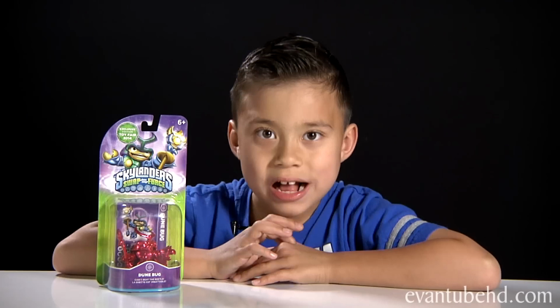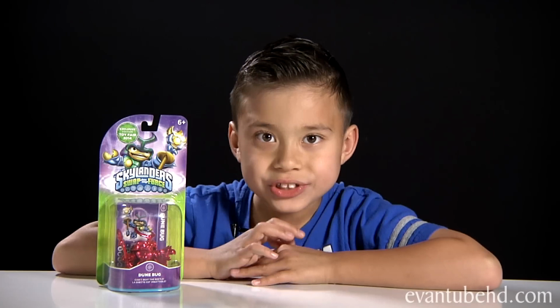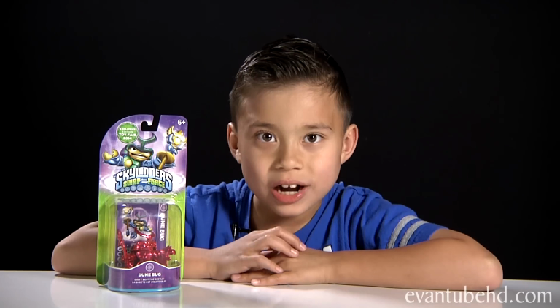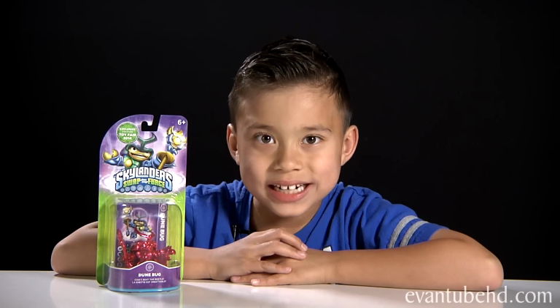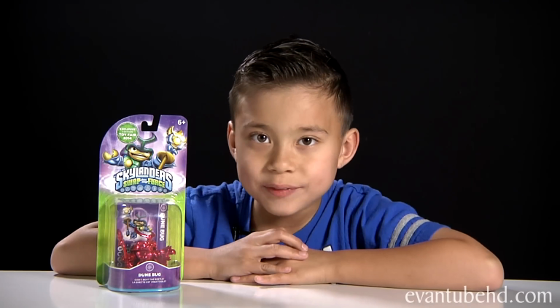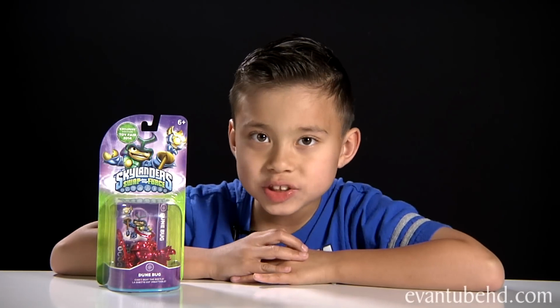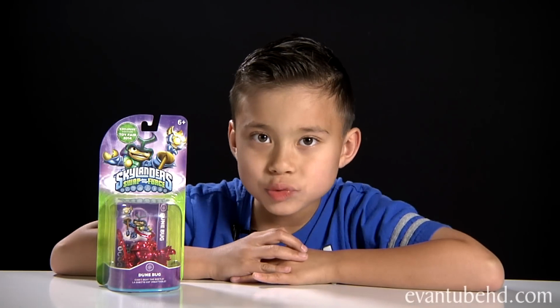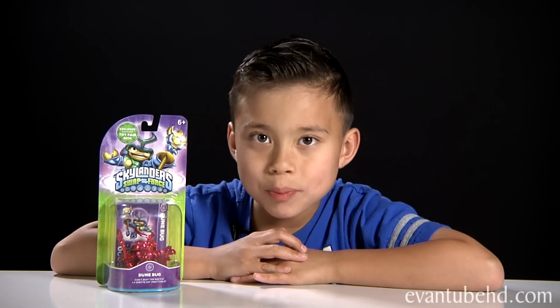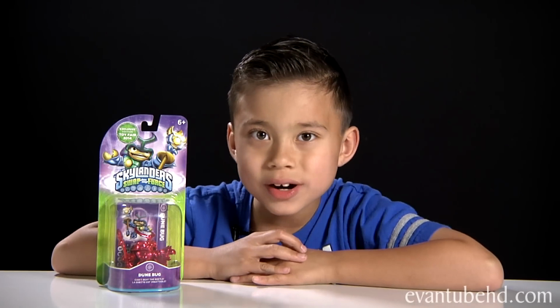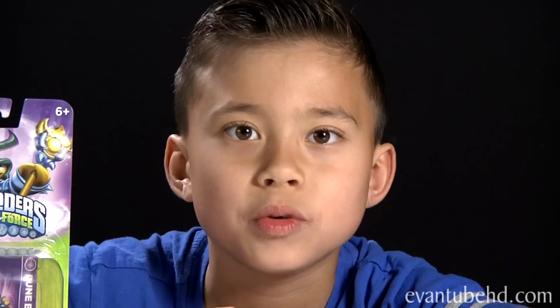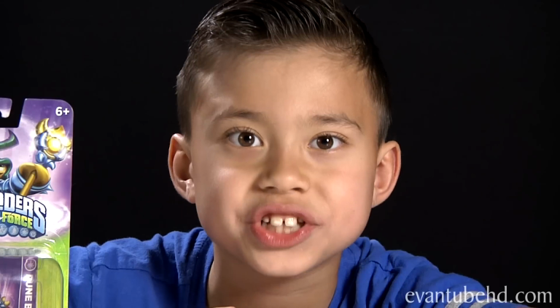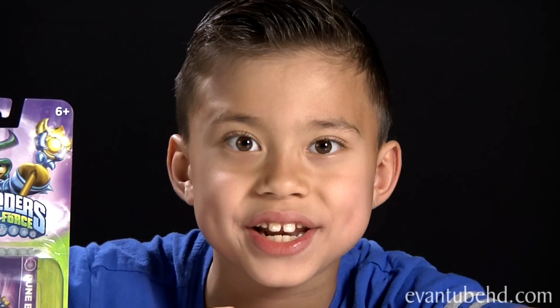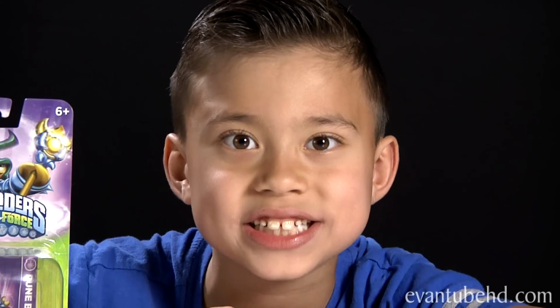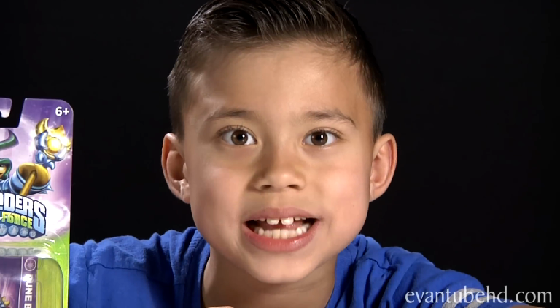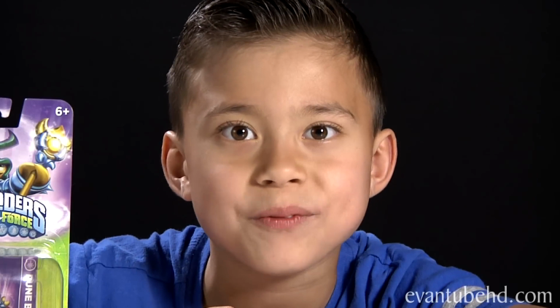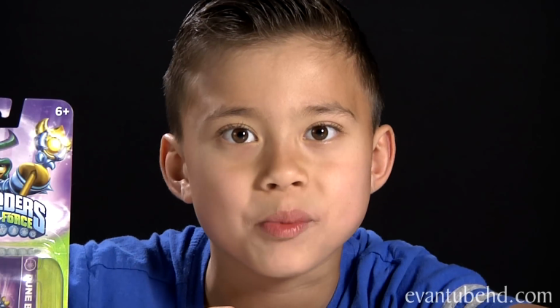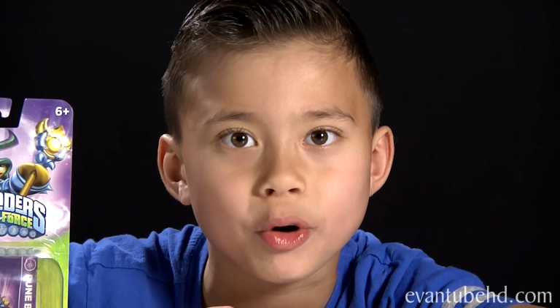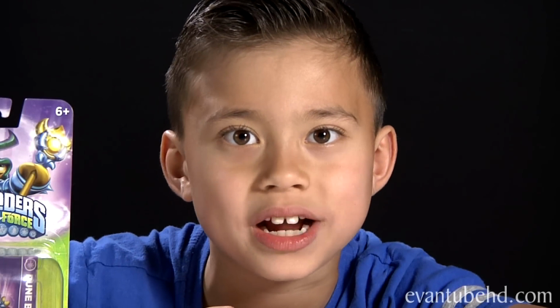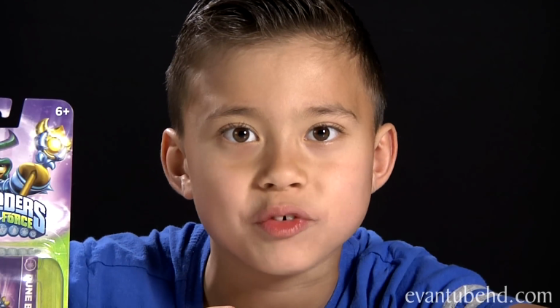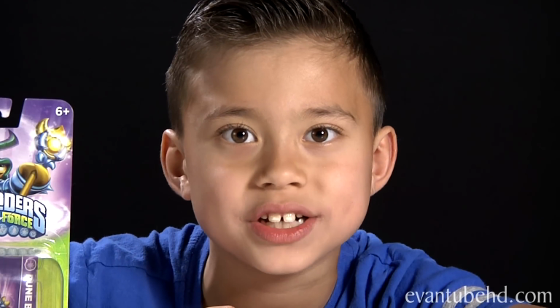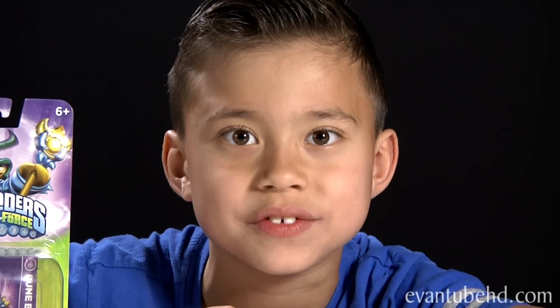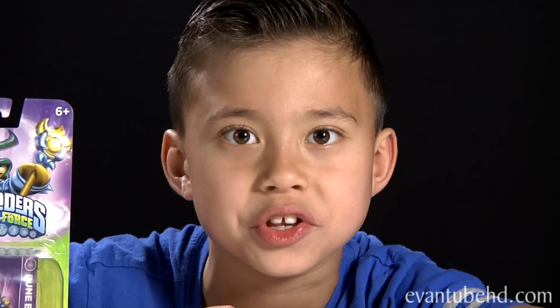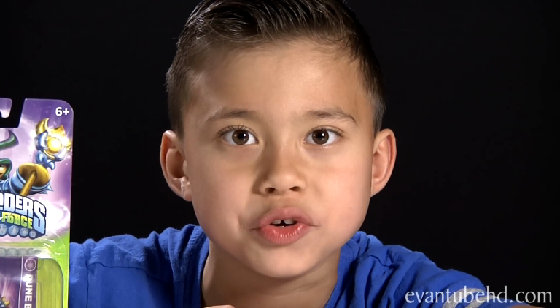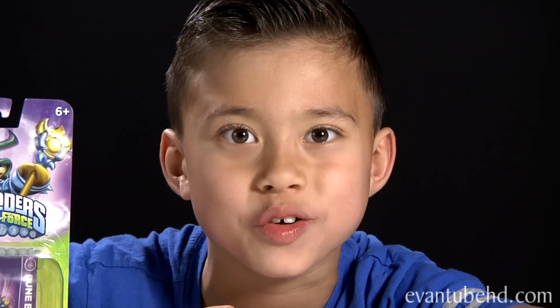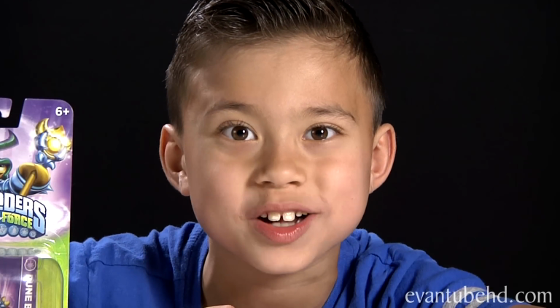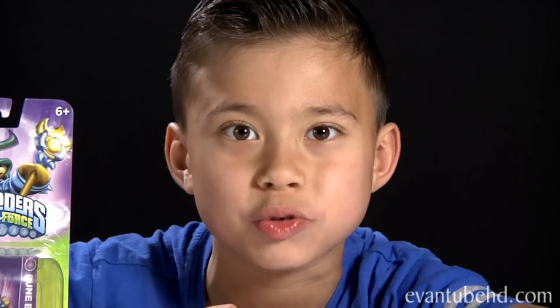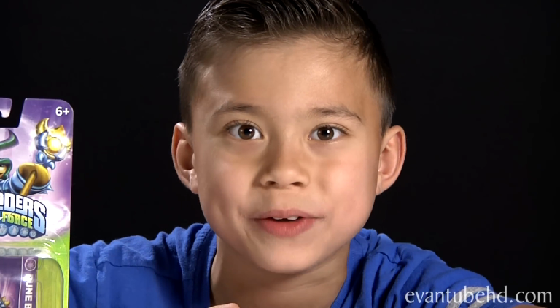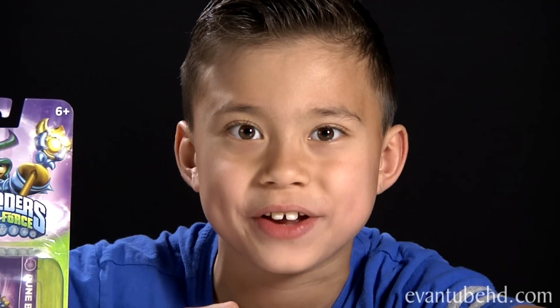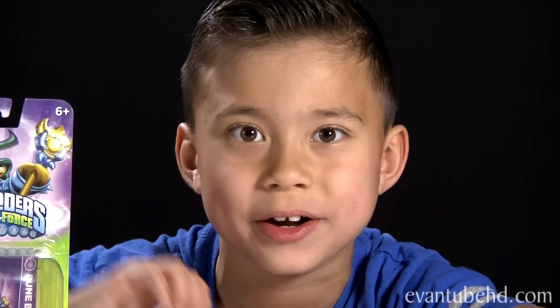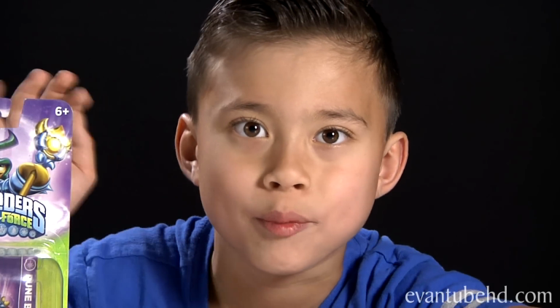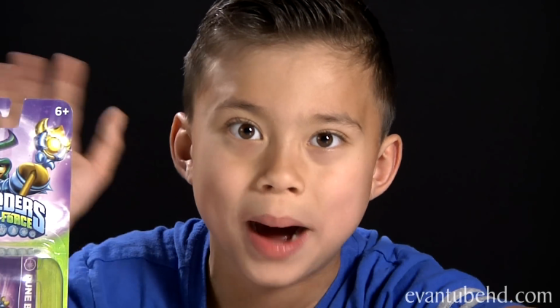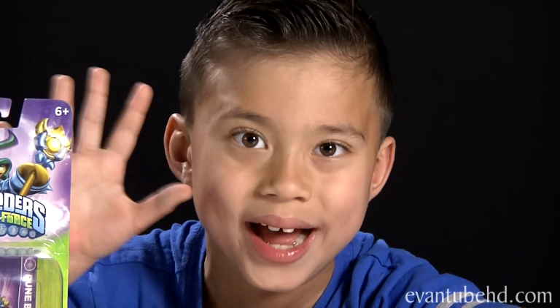So that was our Activision report. We'll see you next time for more coverage of the New York Toy Fair. Bye.